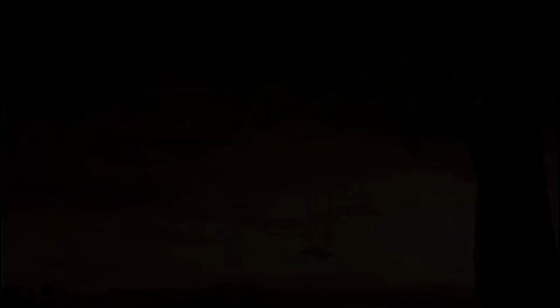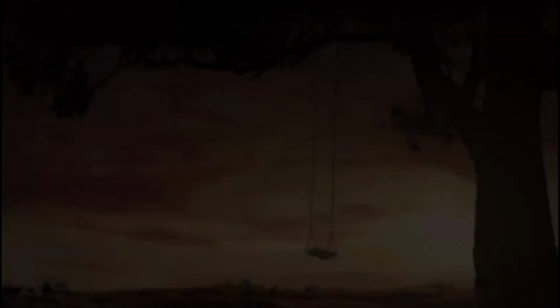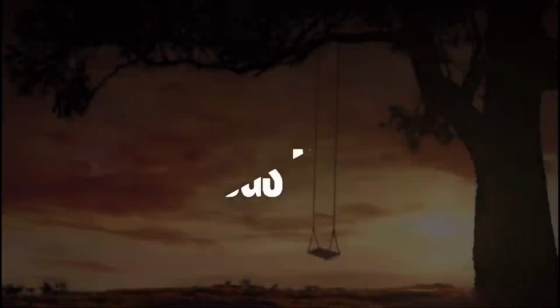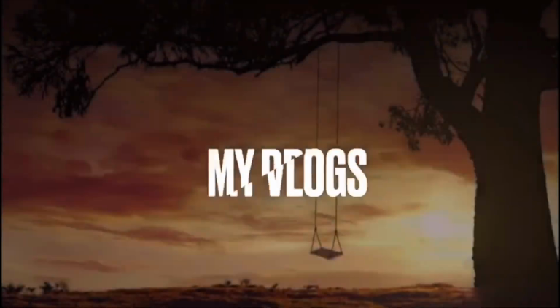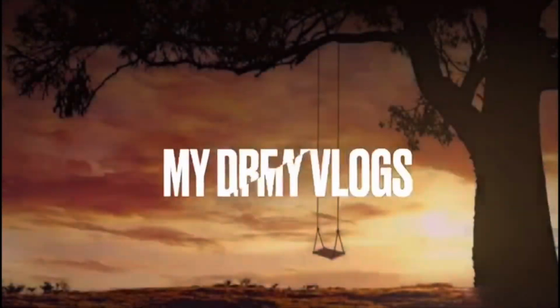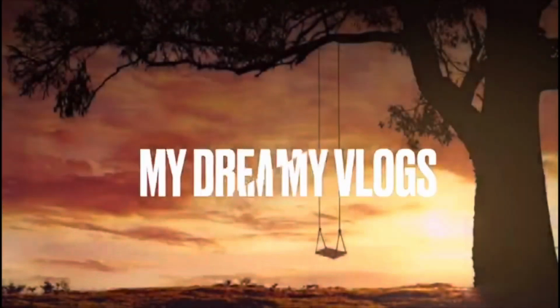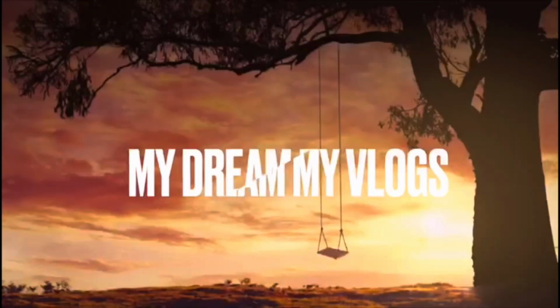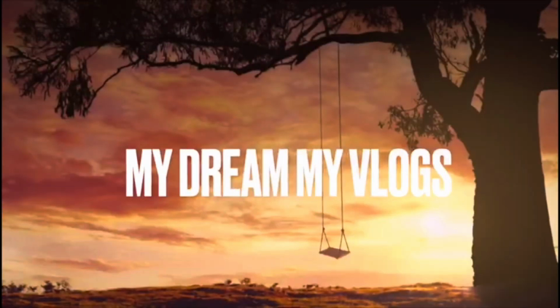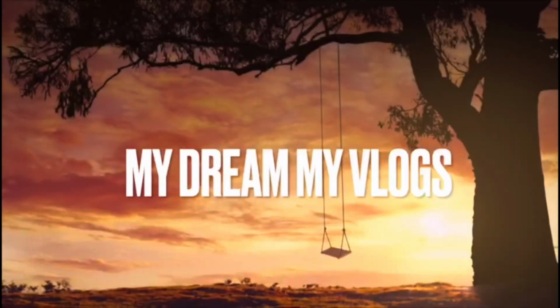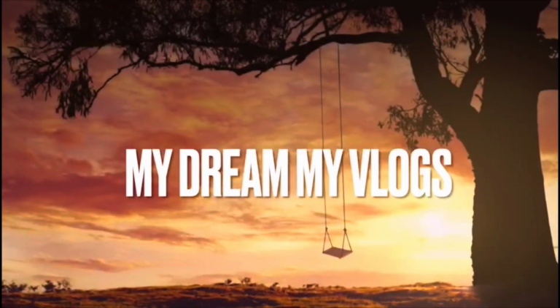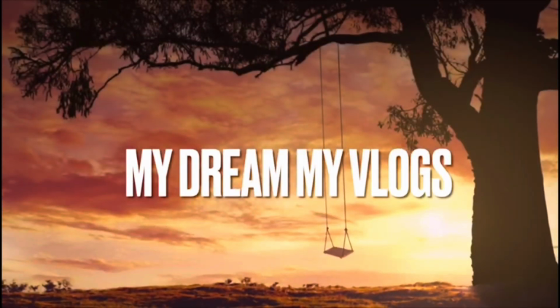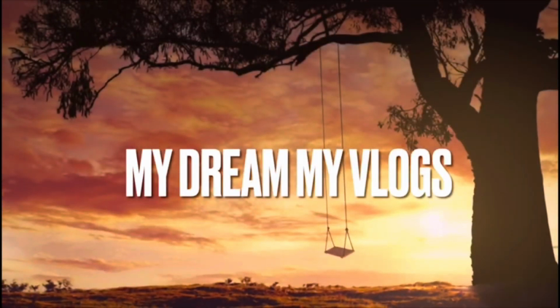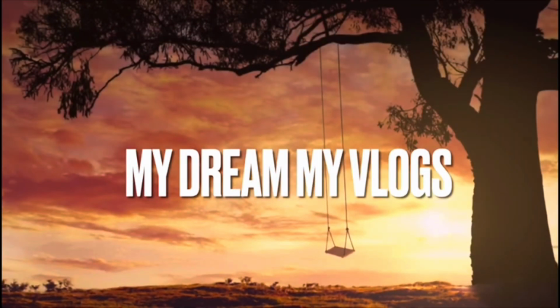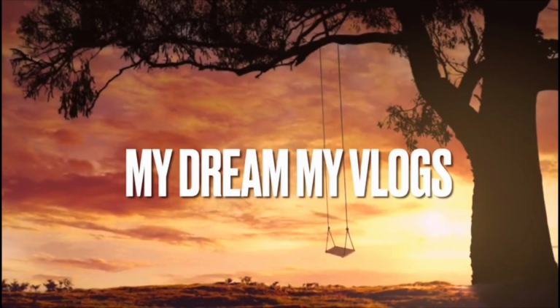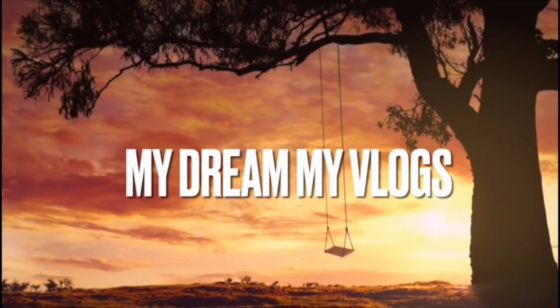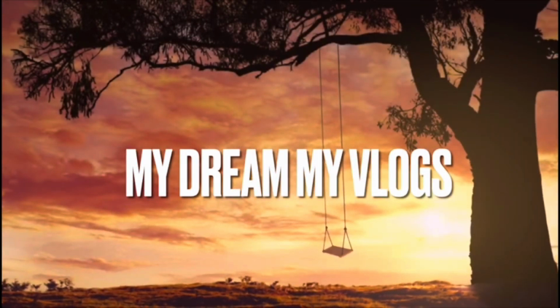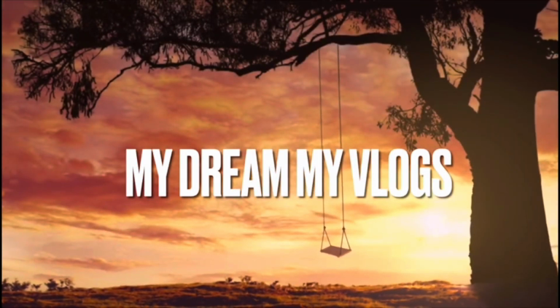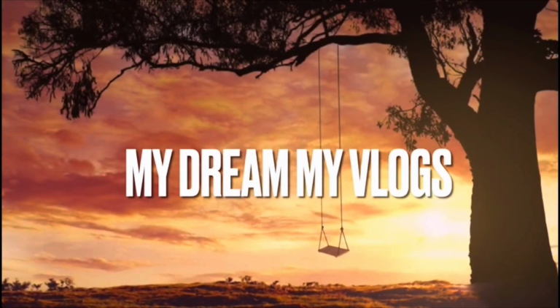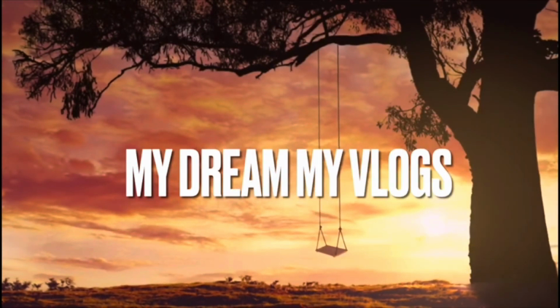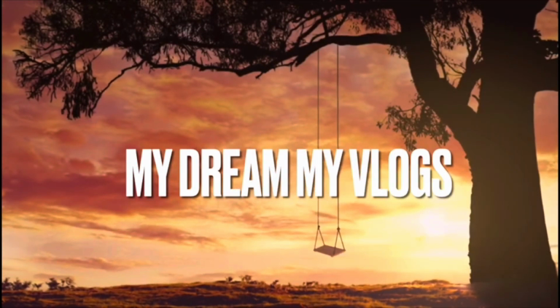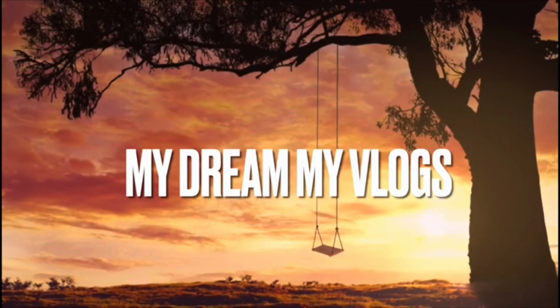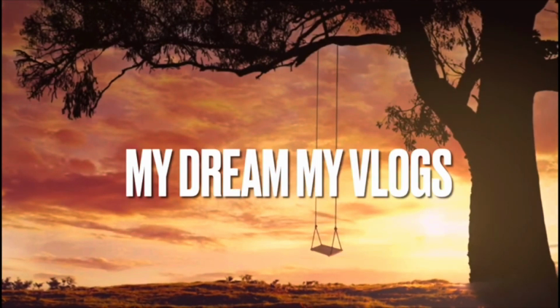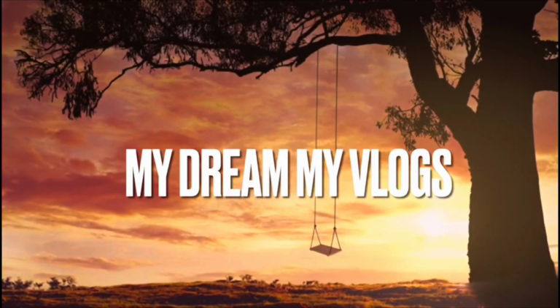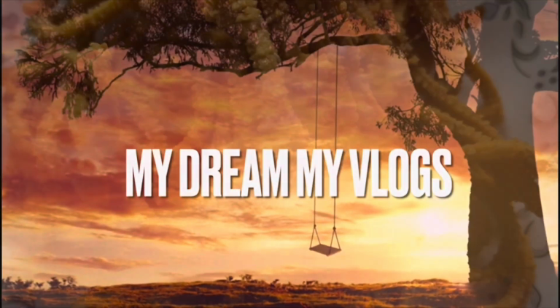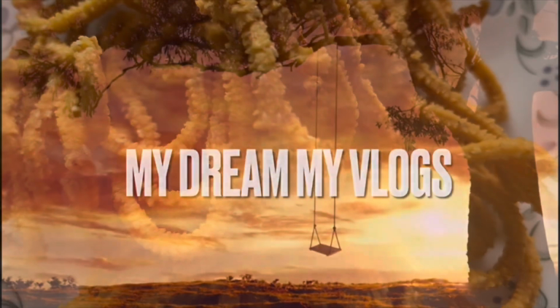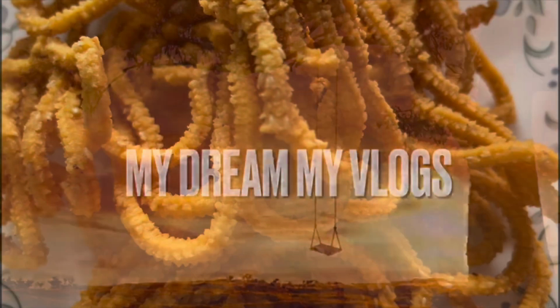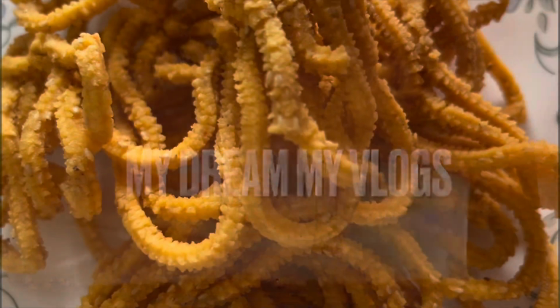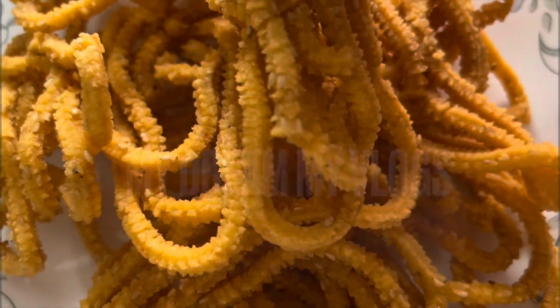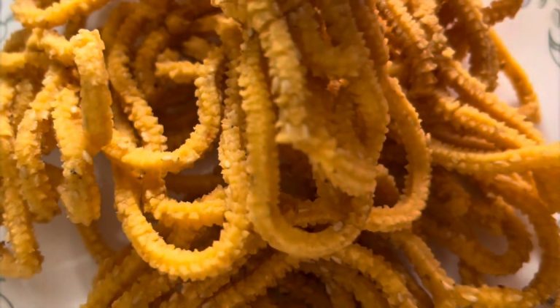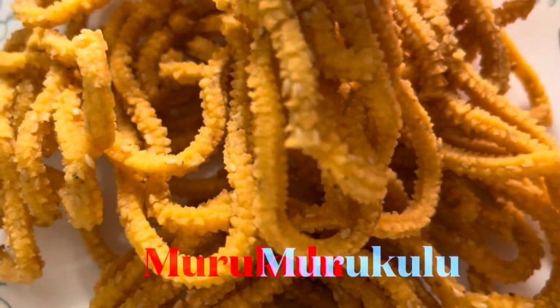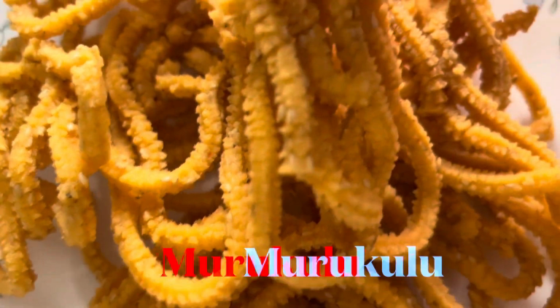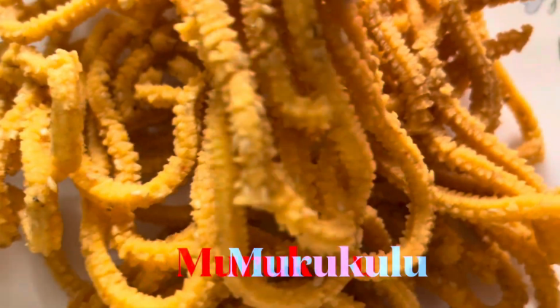Hi everyone, welcome back to my channel. Today I'm going to make a video for my food channel.